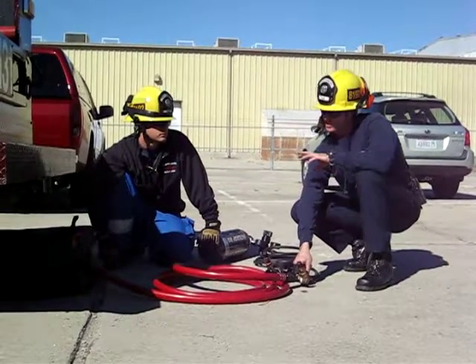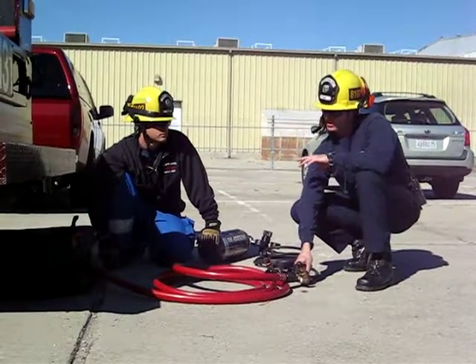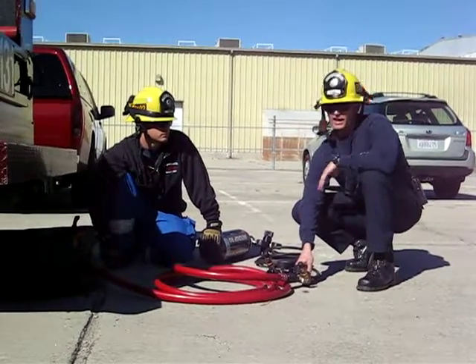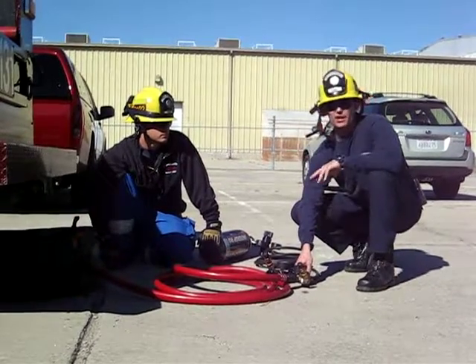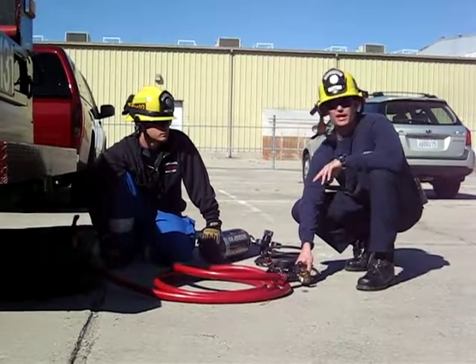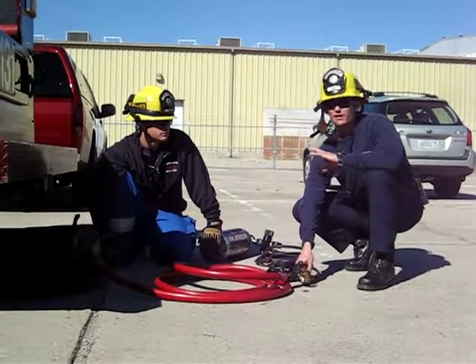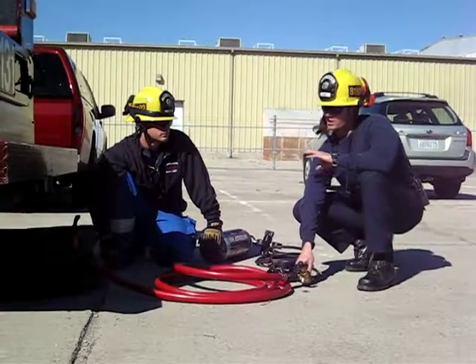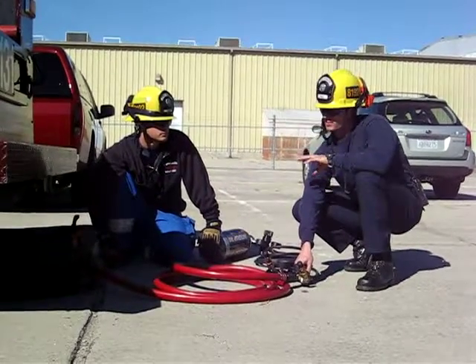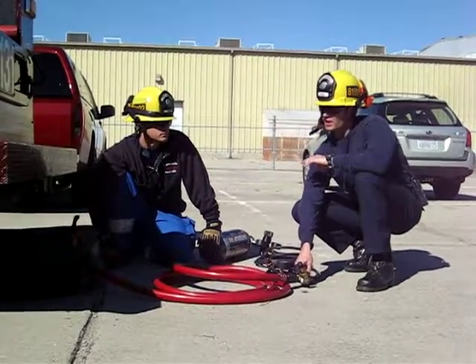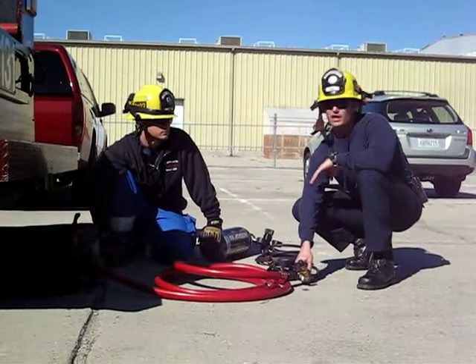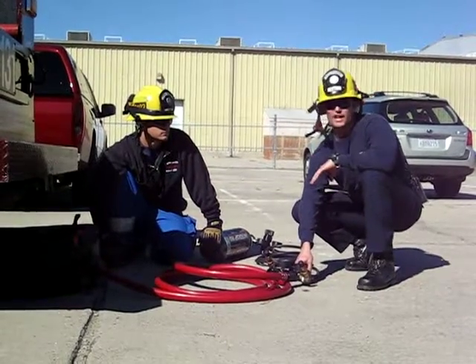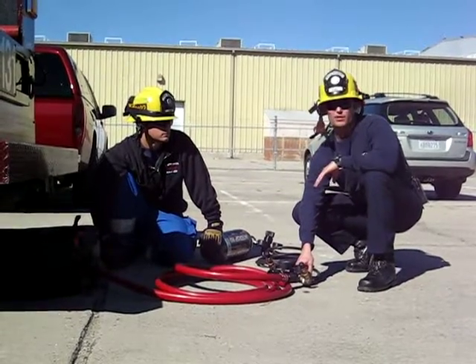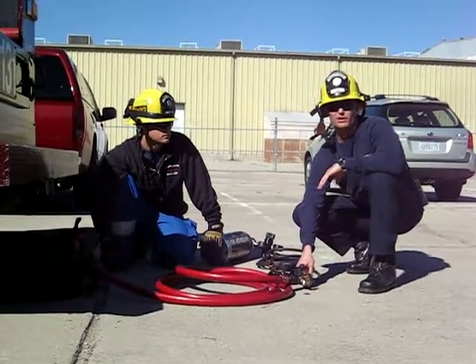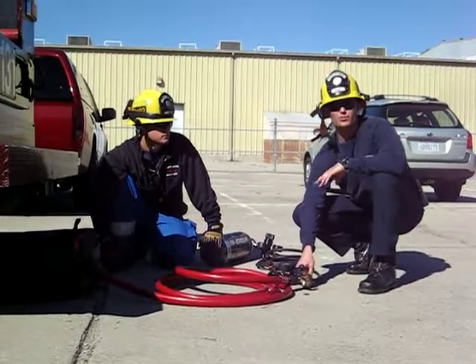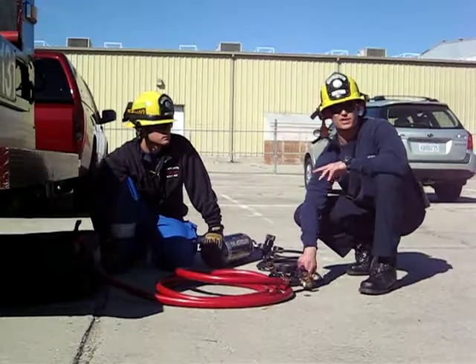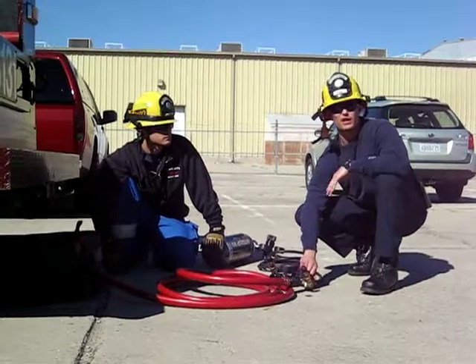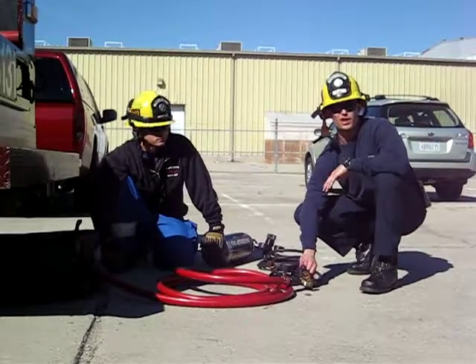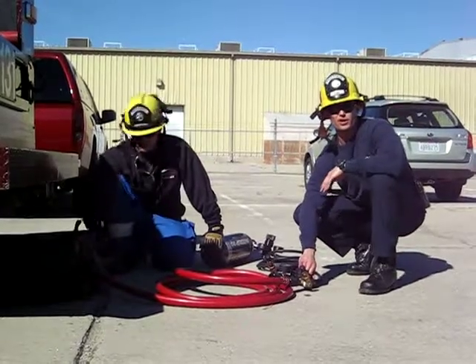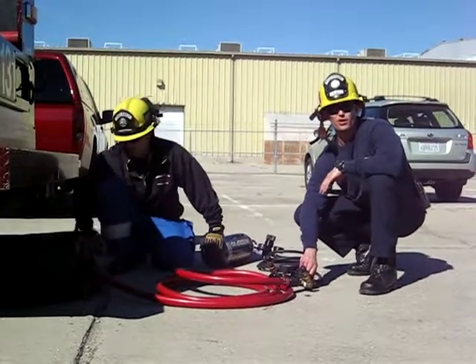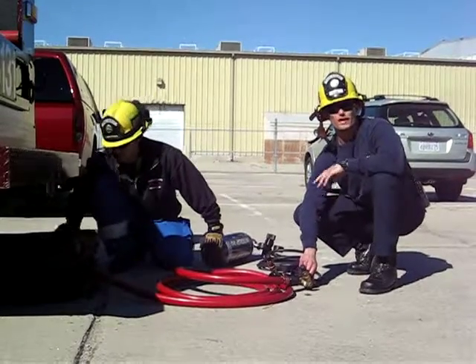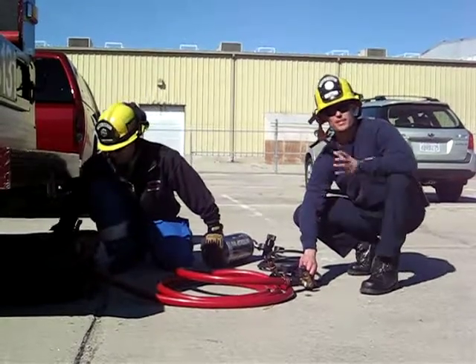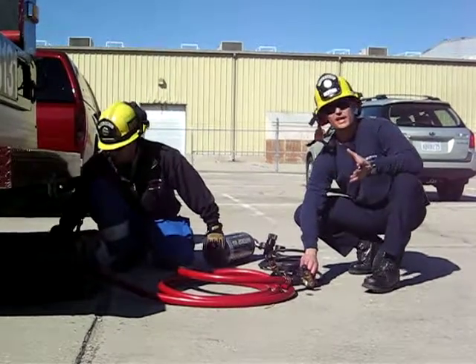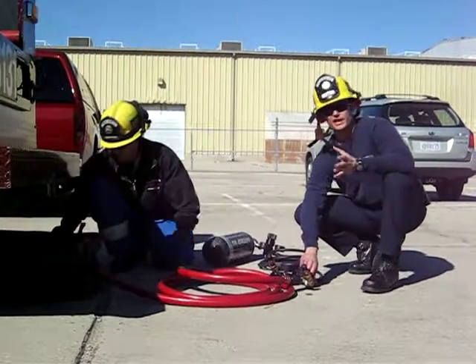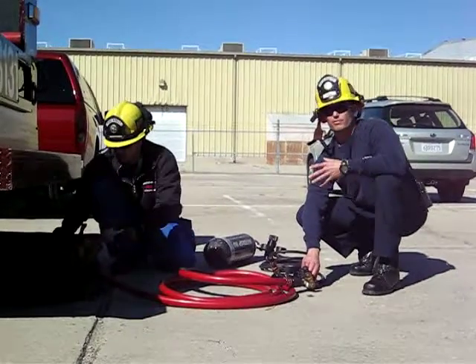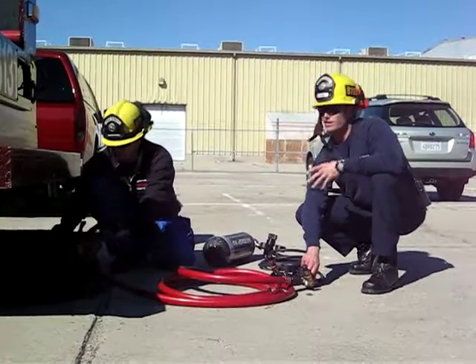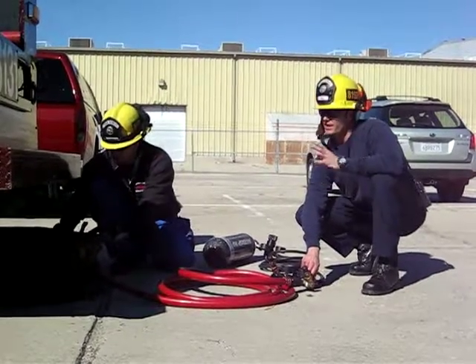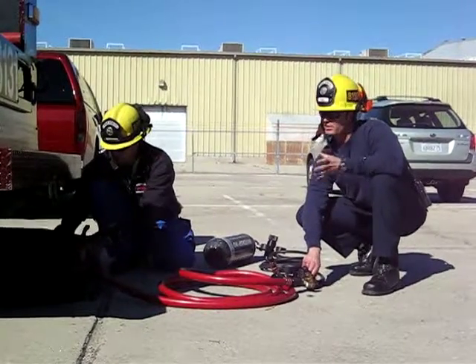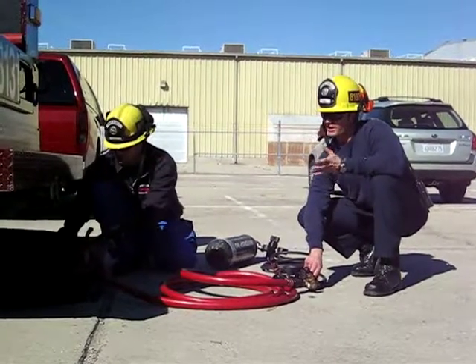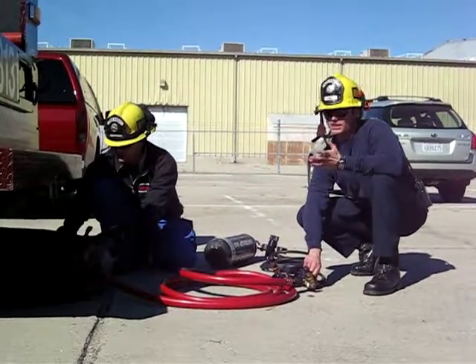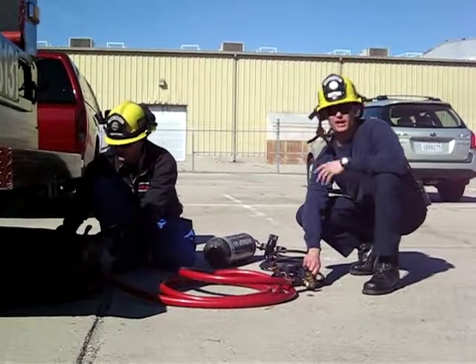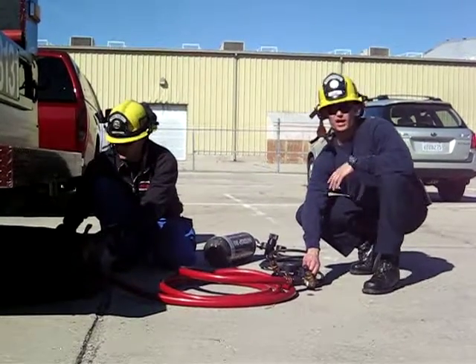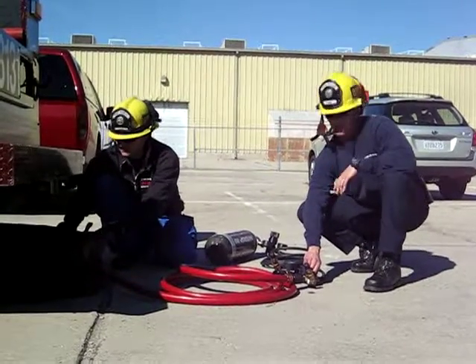To get our air to make contact with our load, we're just going to go ahead and open it all the way up, get a rush of air so we can actually make contact.